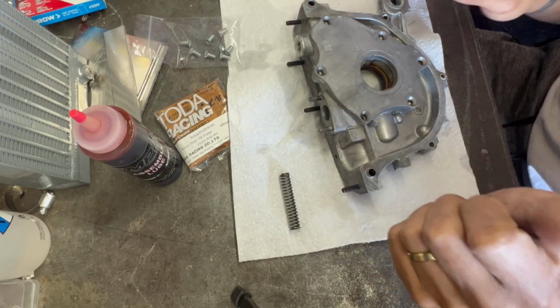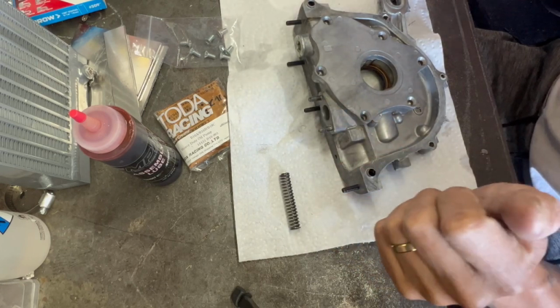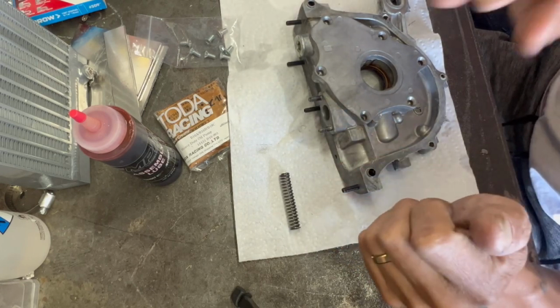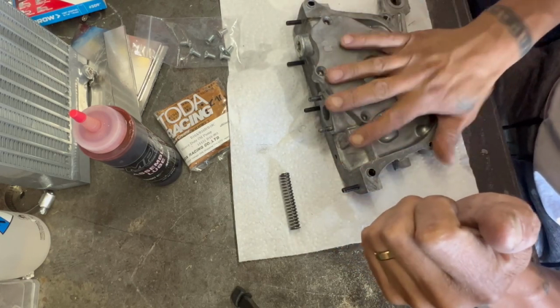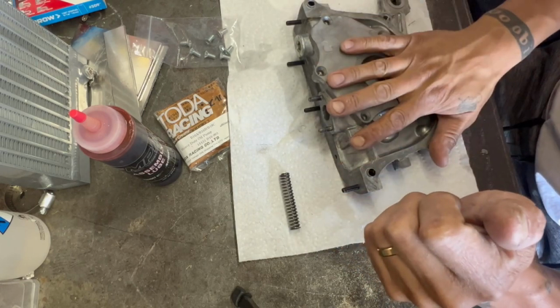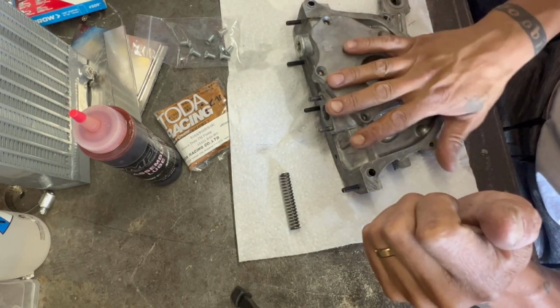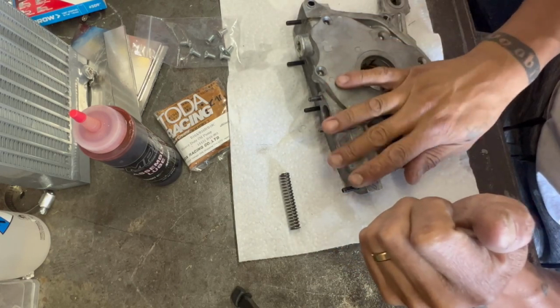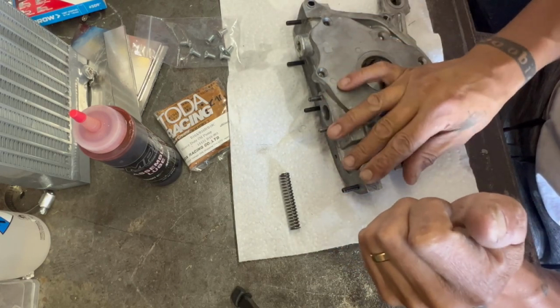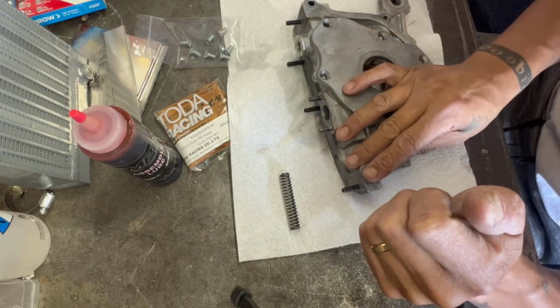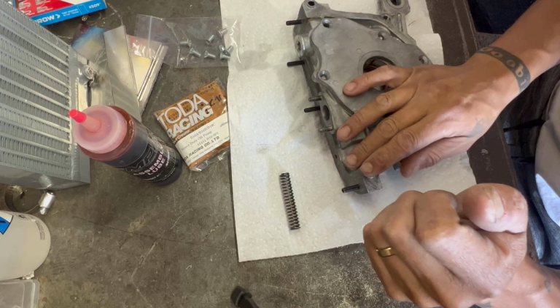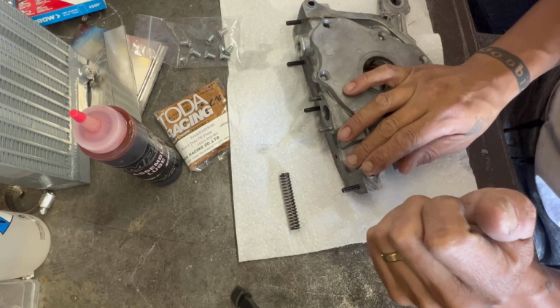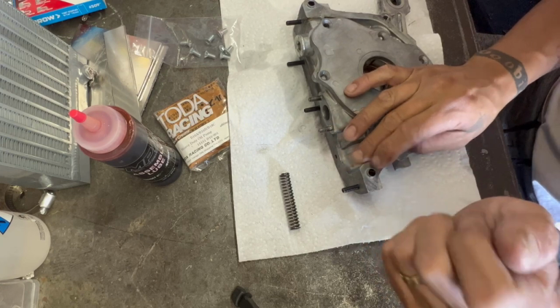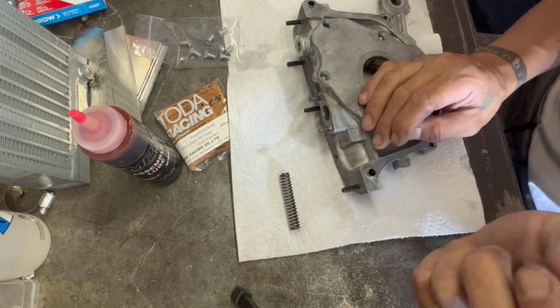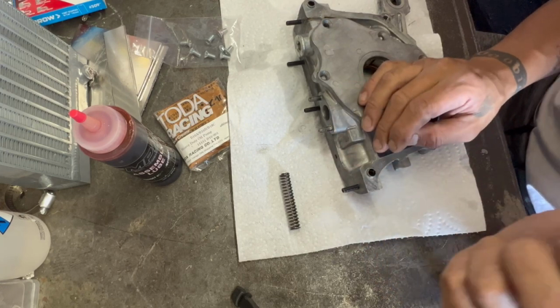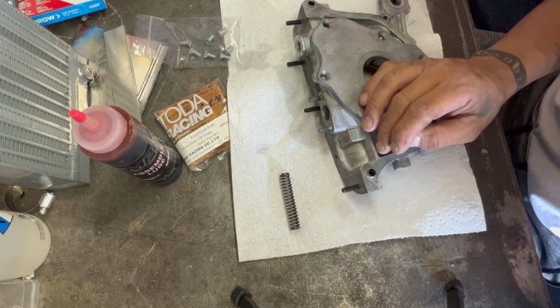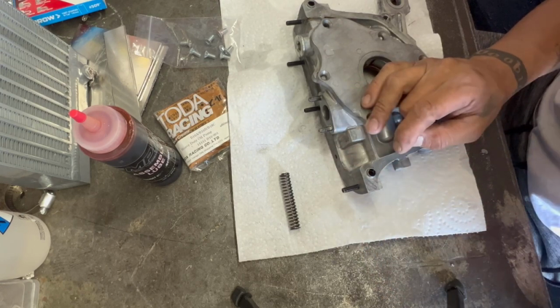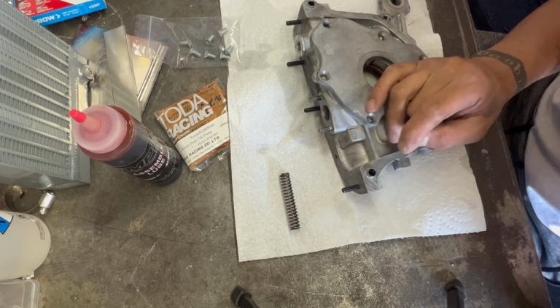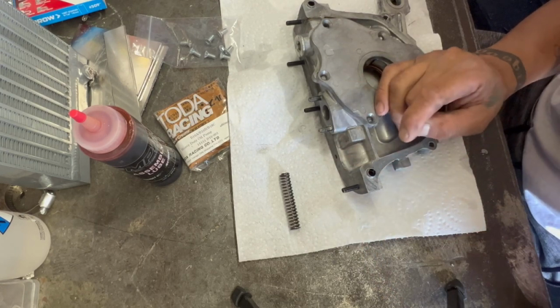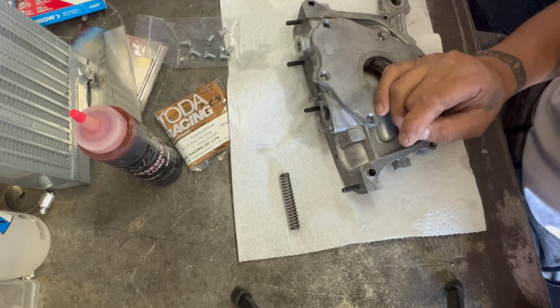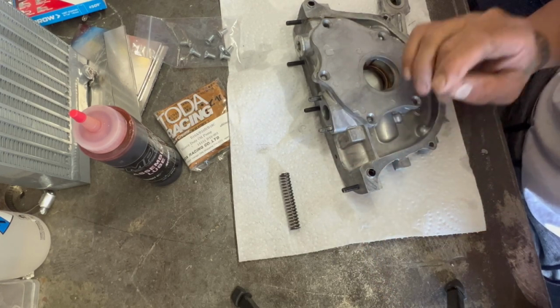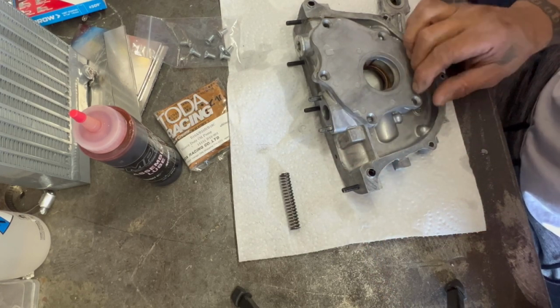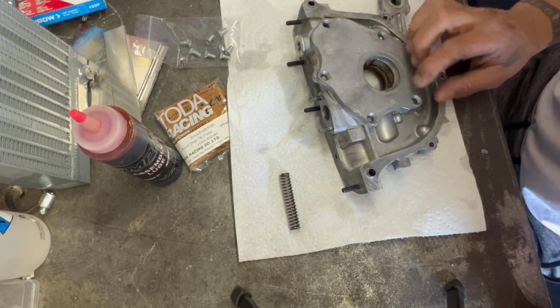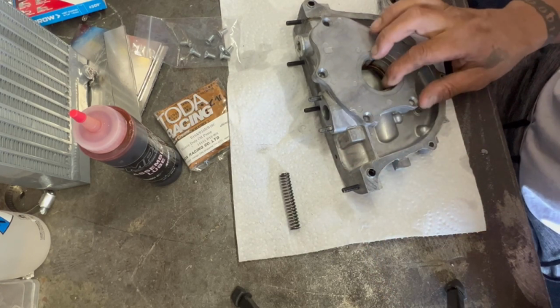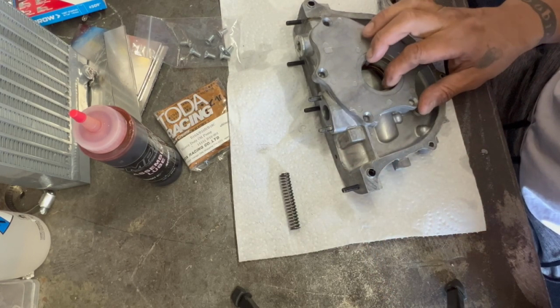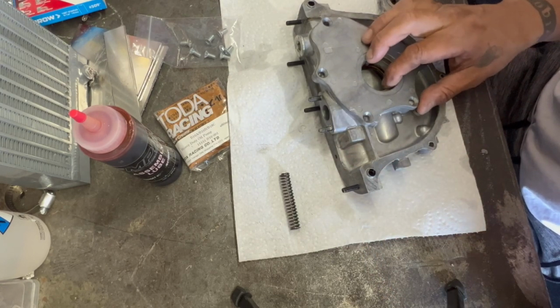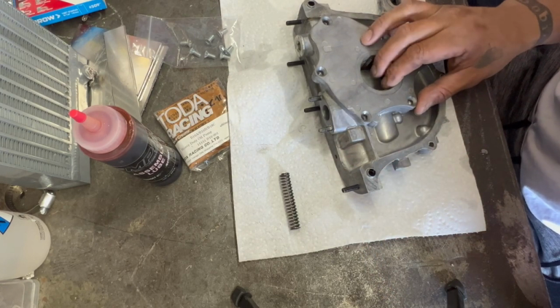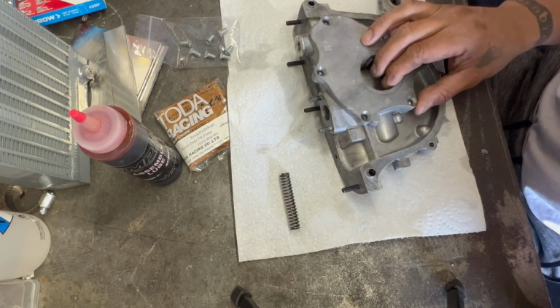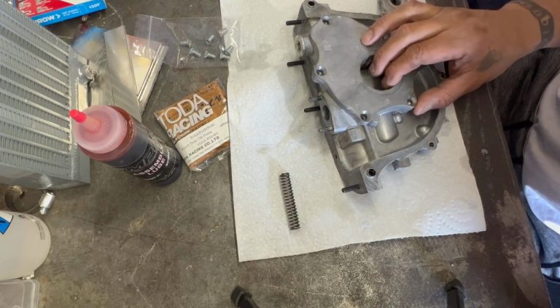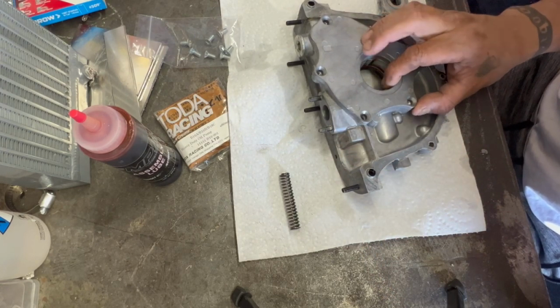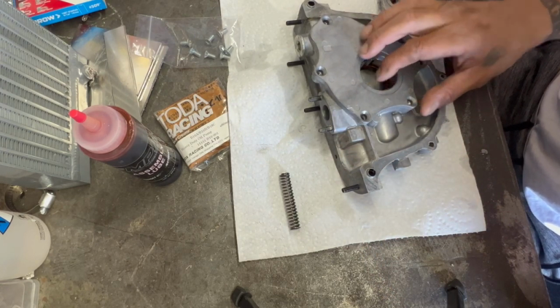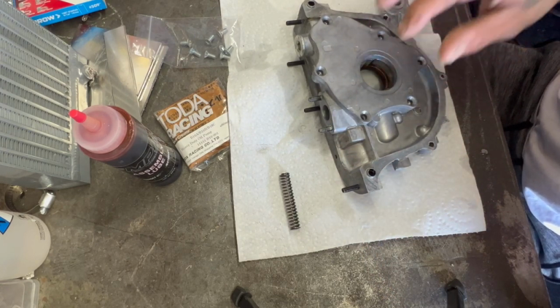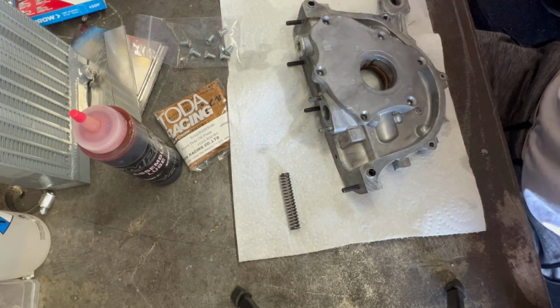Right now I'm just going to clean this up and prep it up real quick, get it ready to paint, and then we'll get it on.